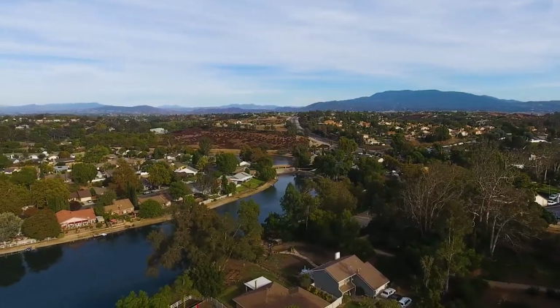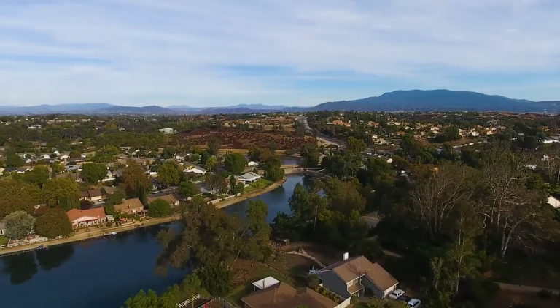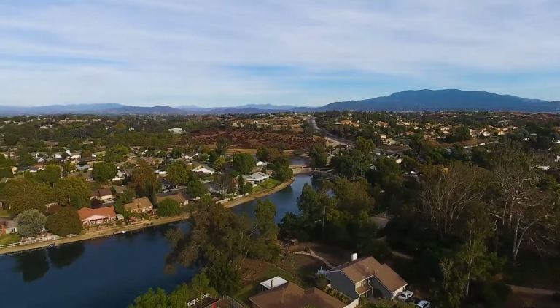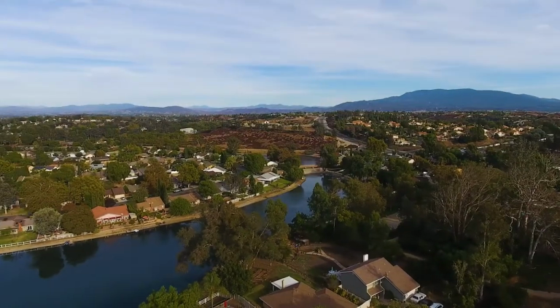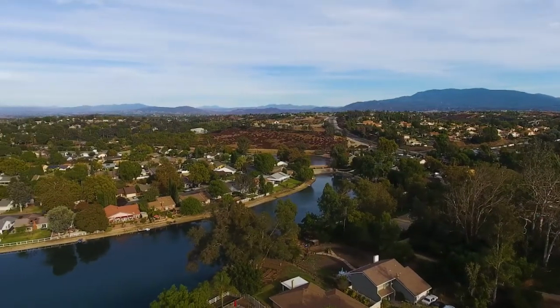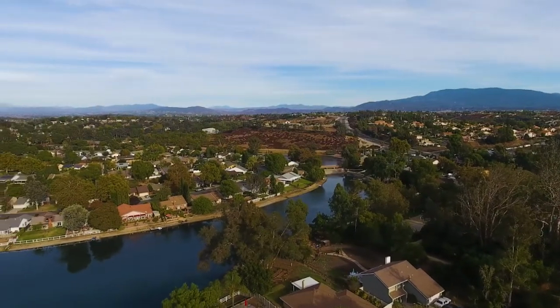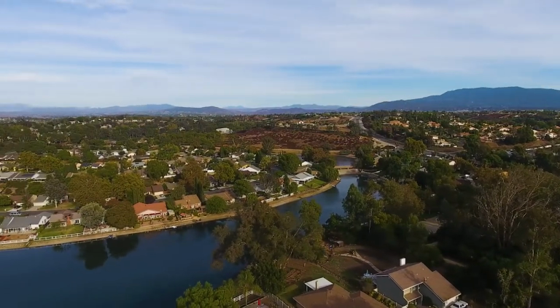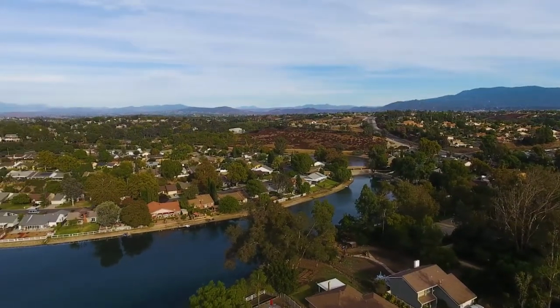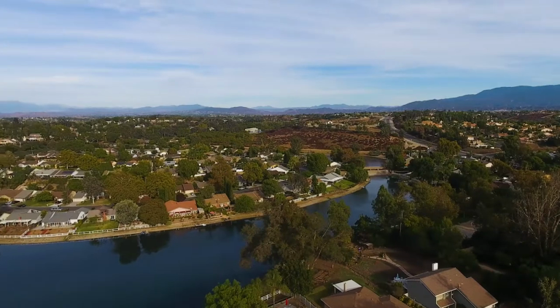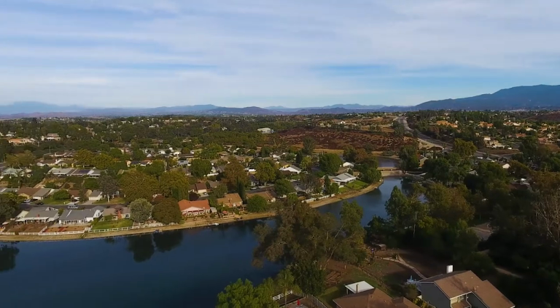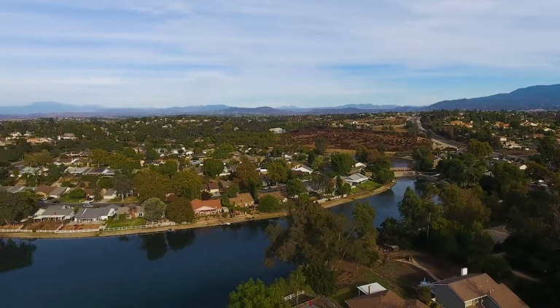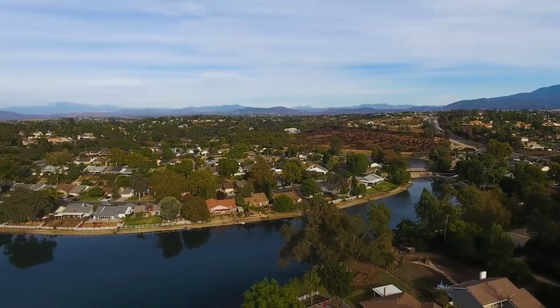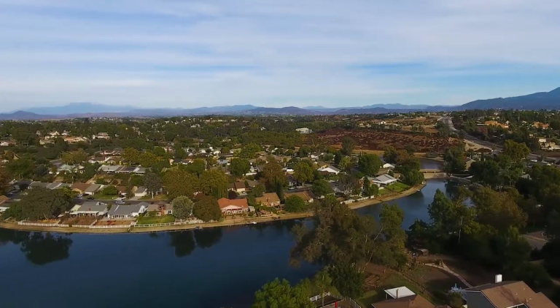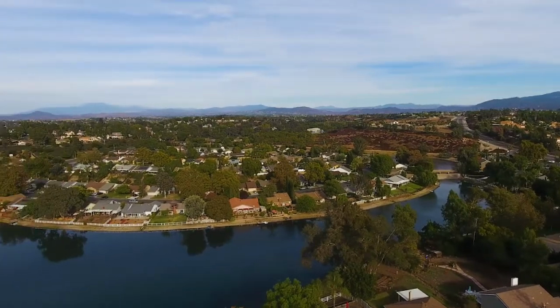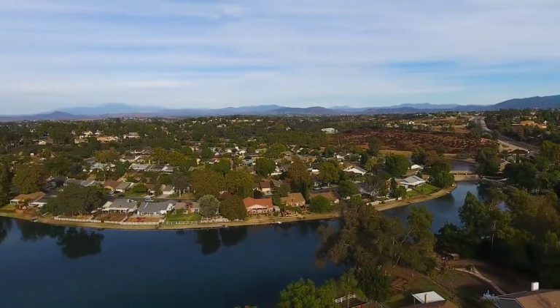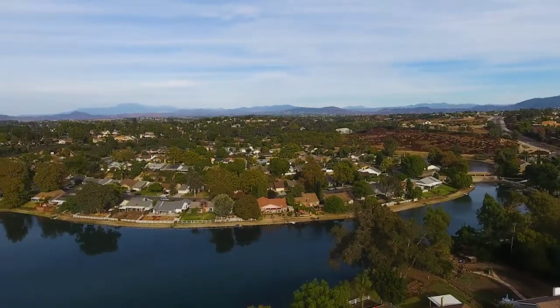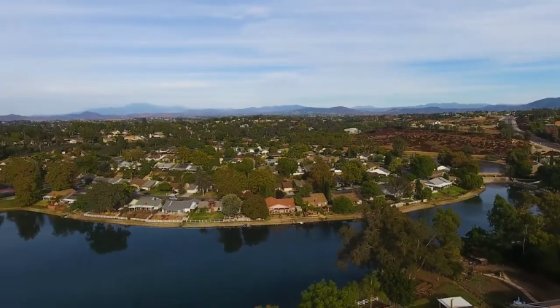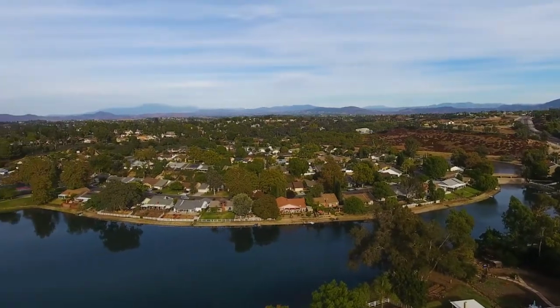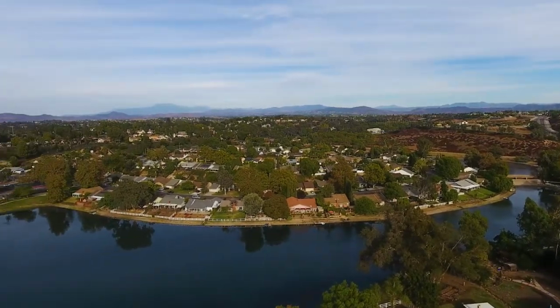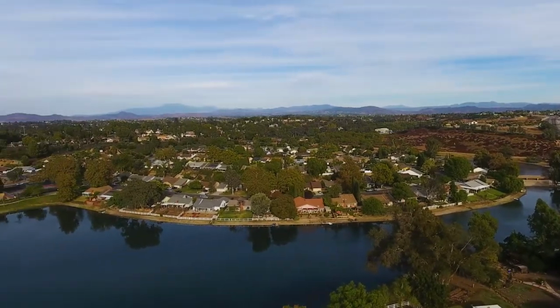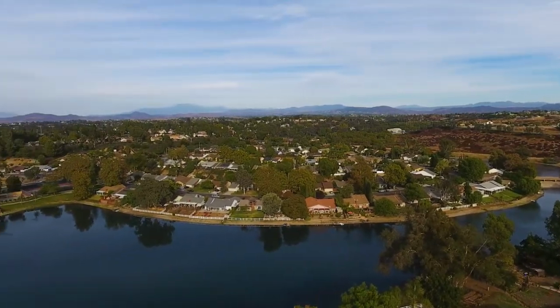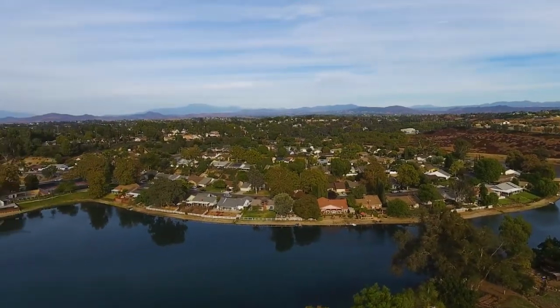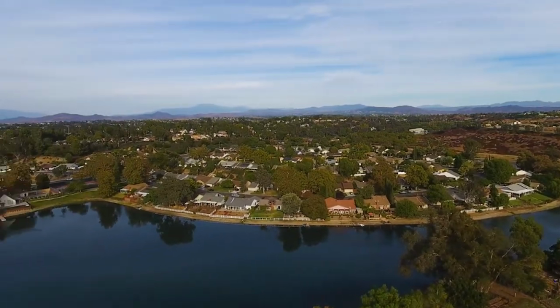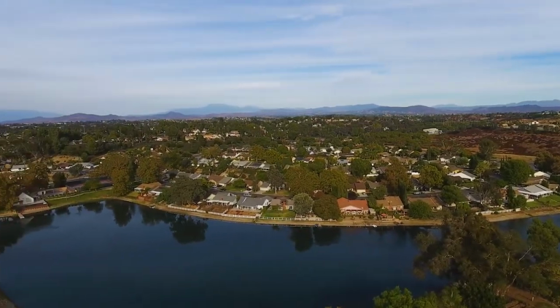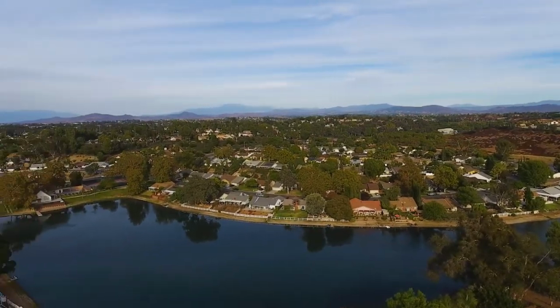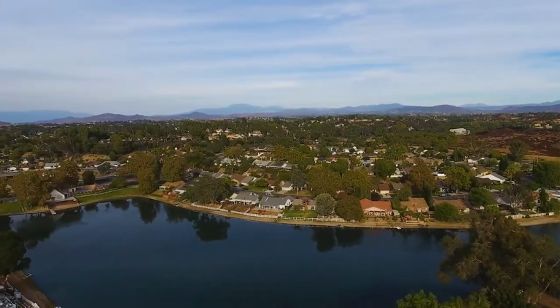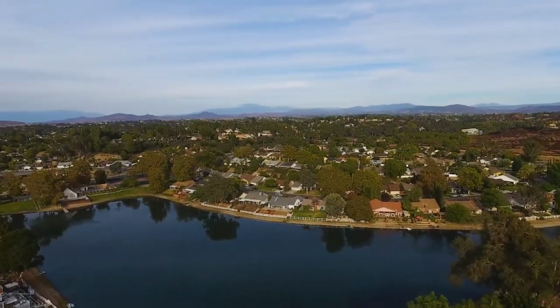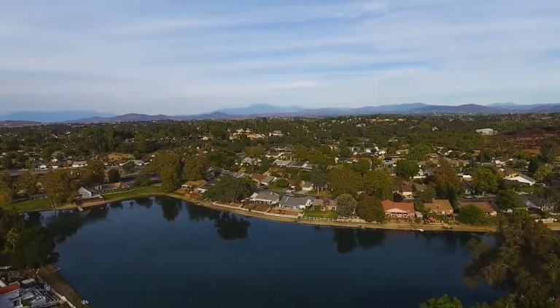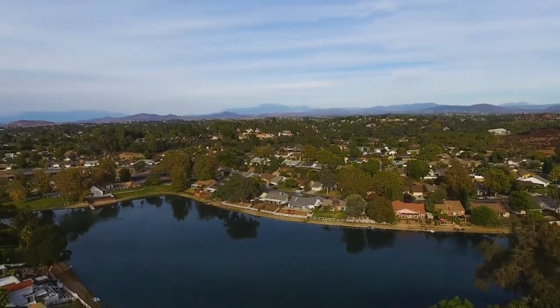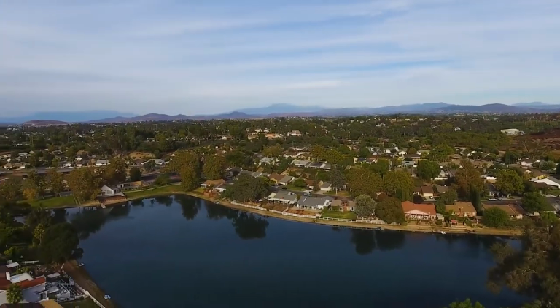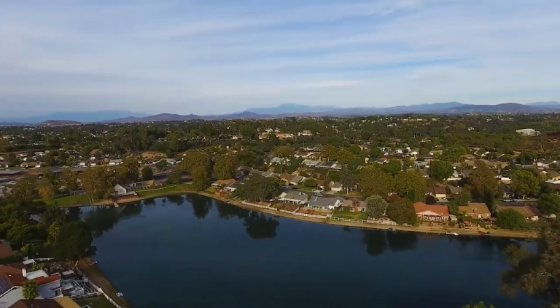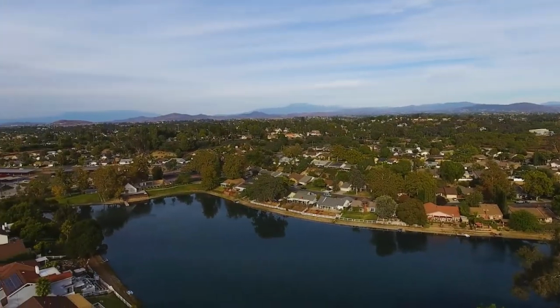This home sits in Temecula Unified School District, with access to Vail Elementary, Margarita Middle and Temecula Valley High.